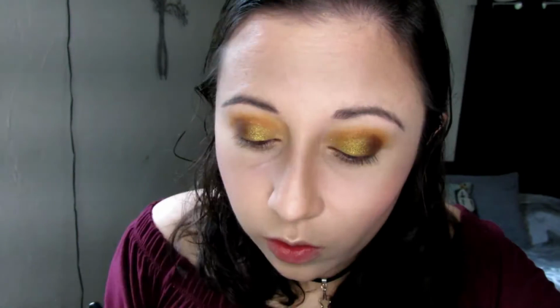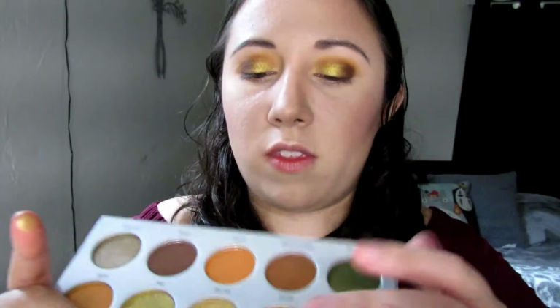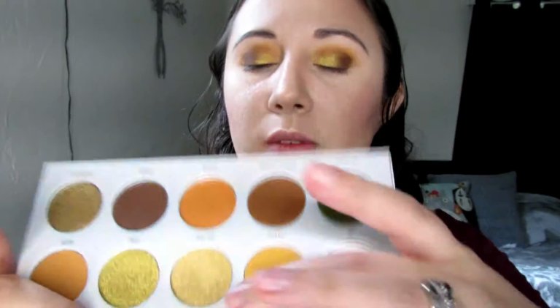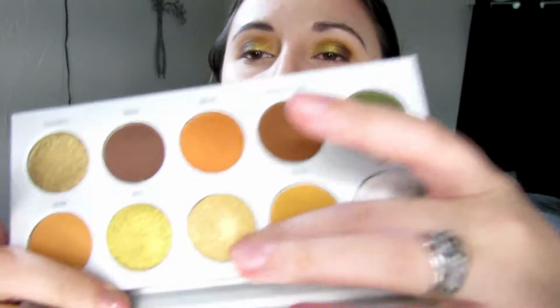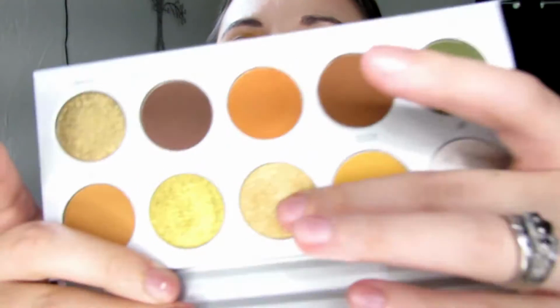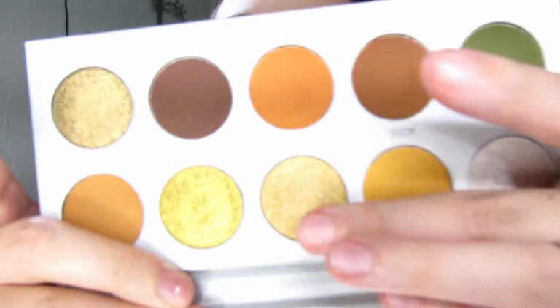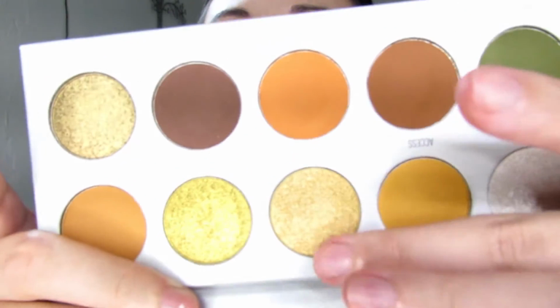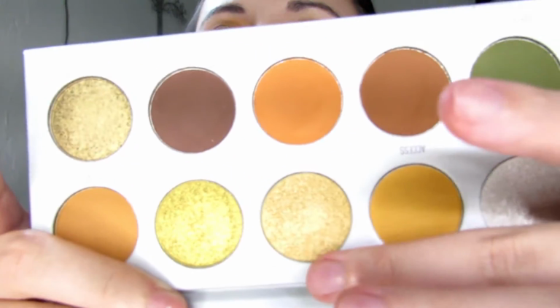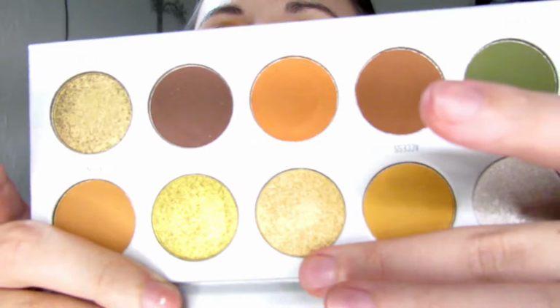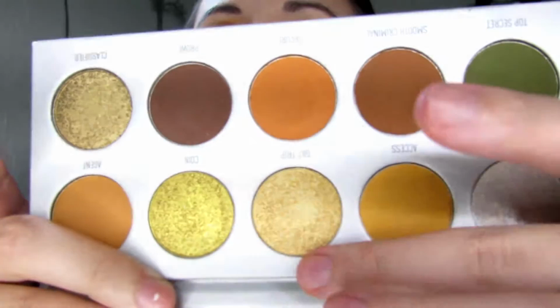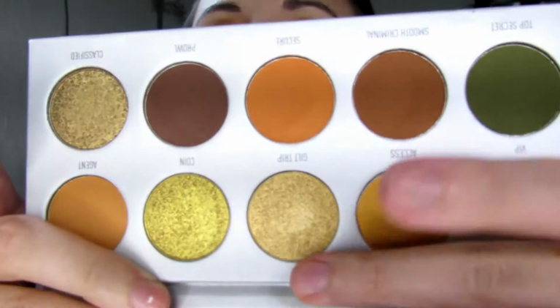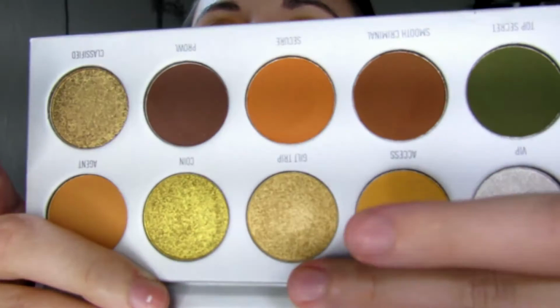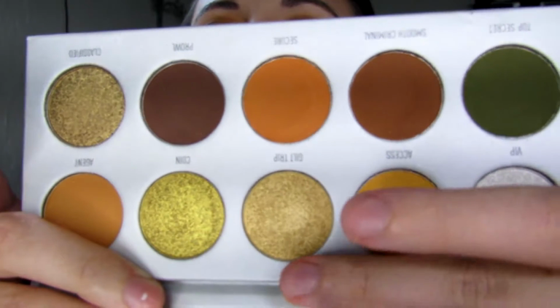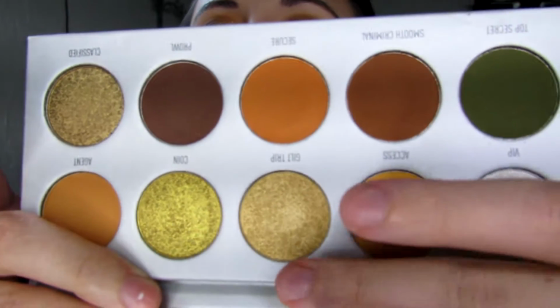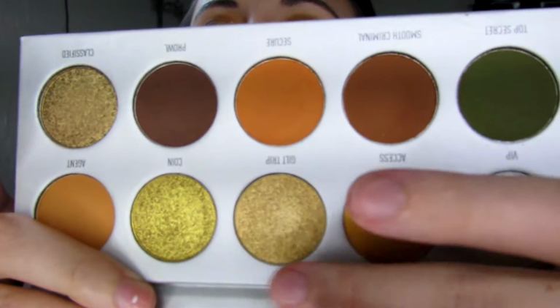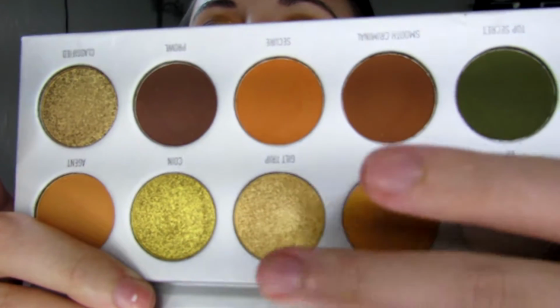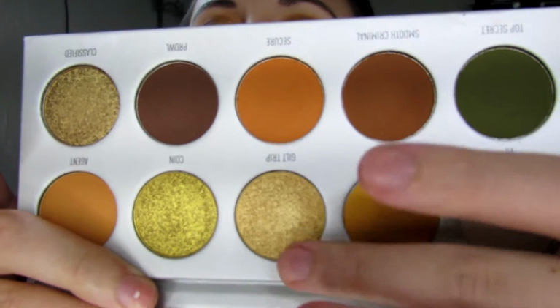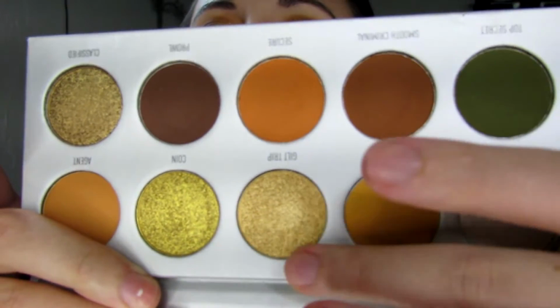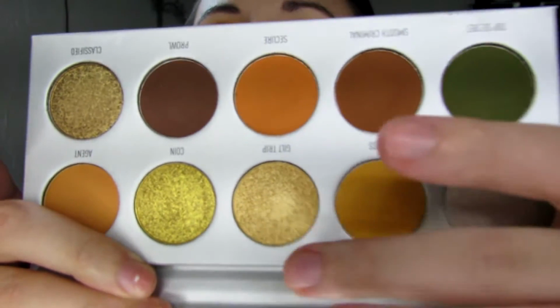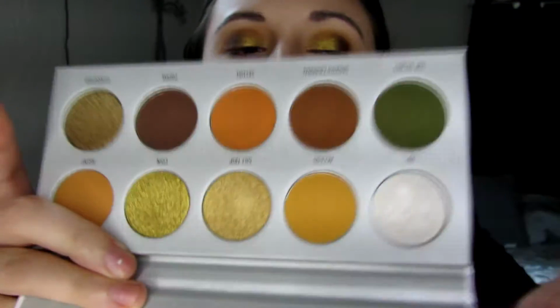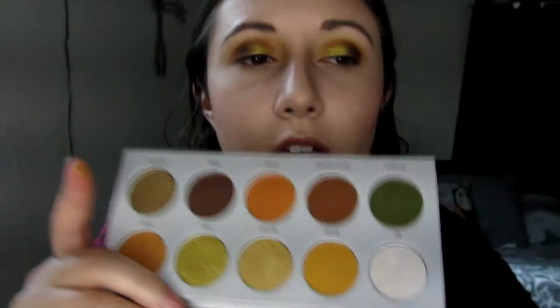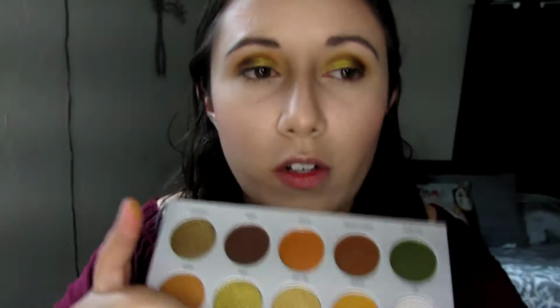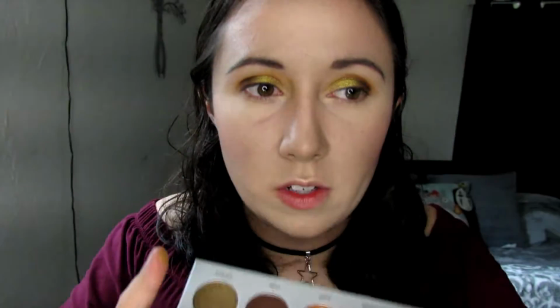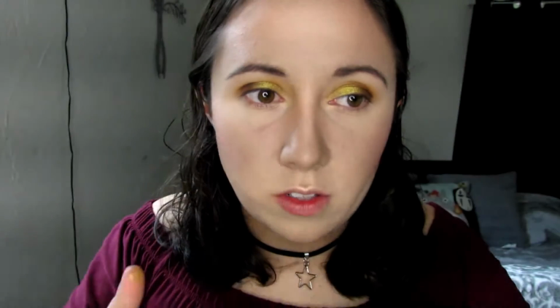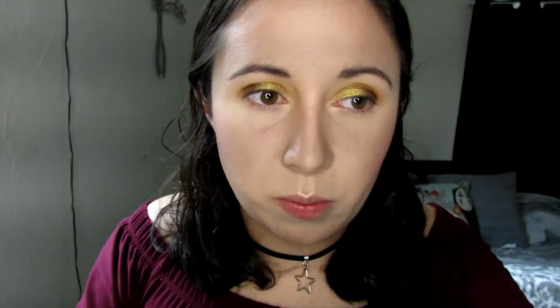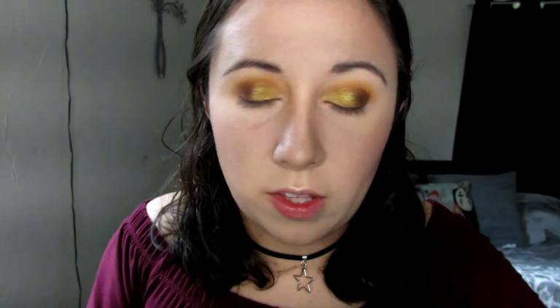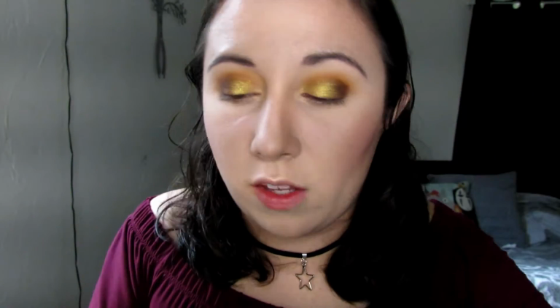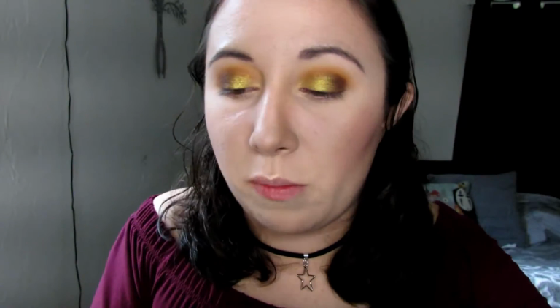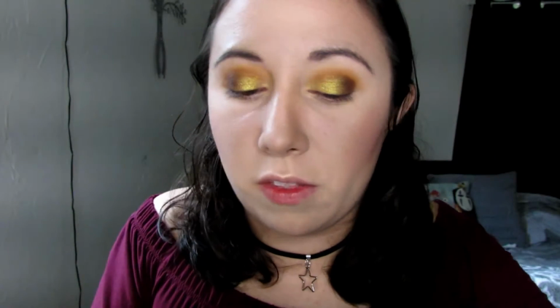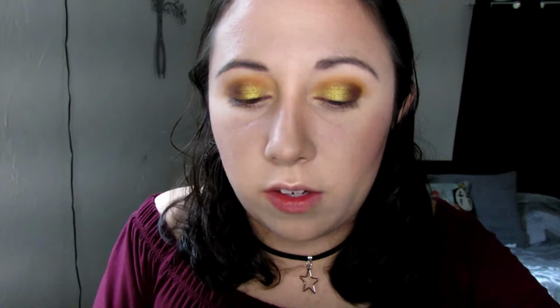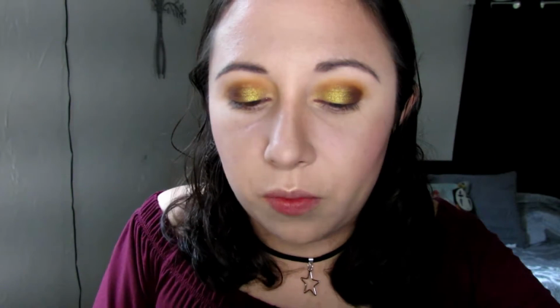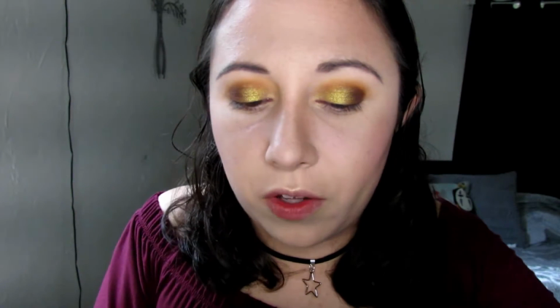Then I'm going to go into Guilt Trip — this color right here — and just put that on my lid as well.